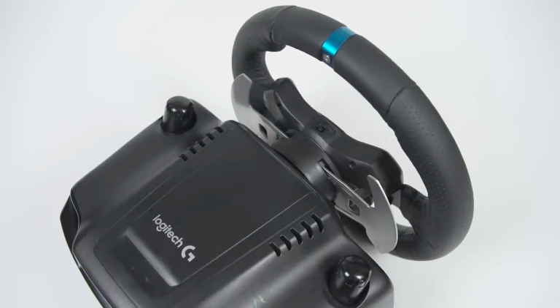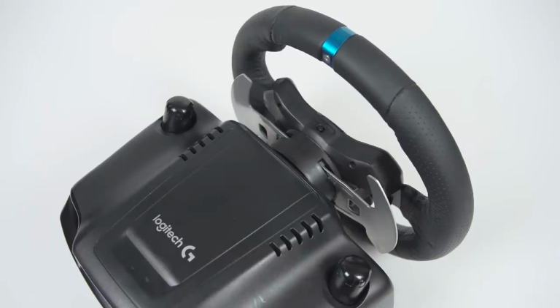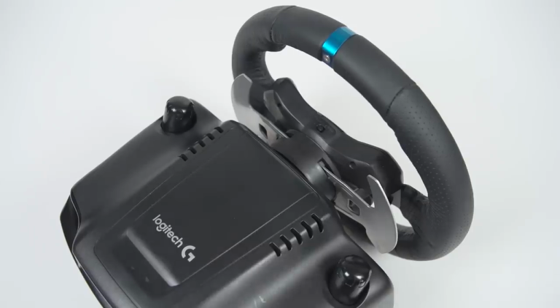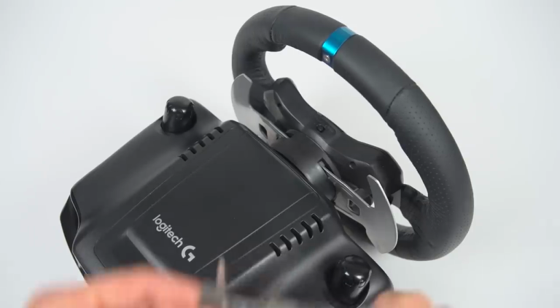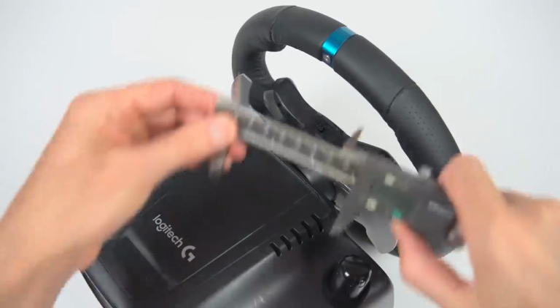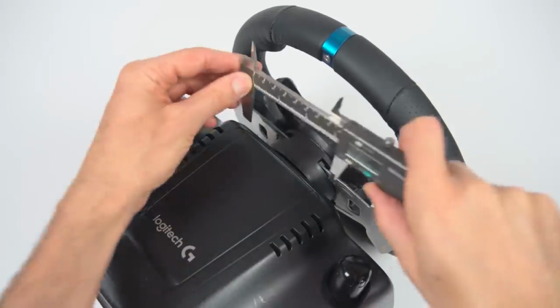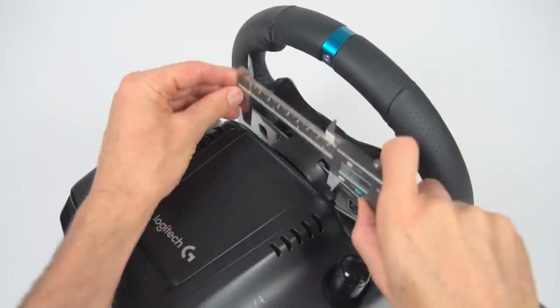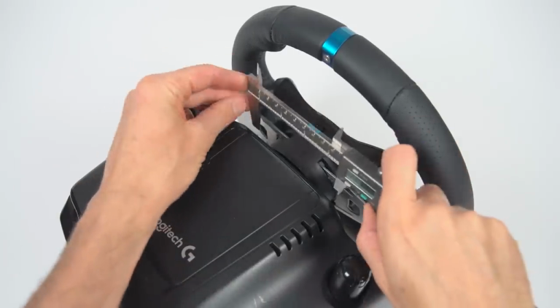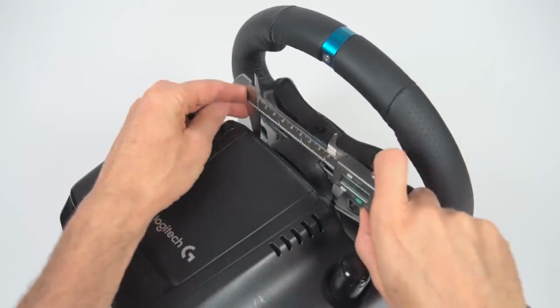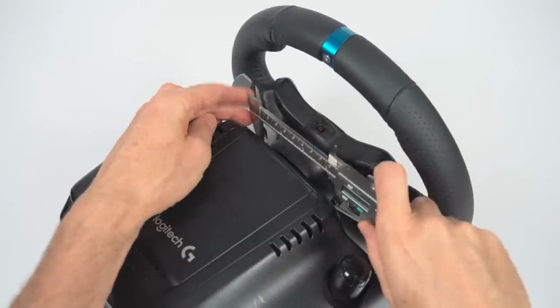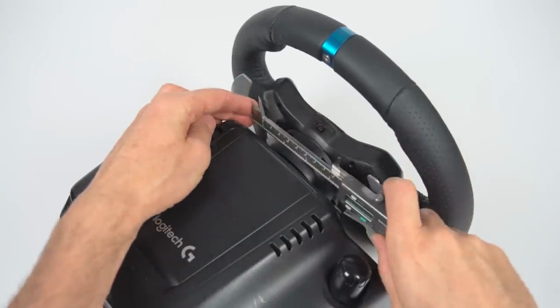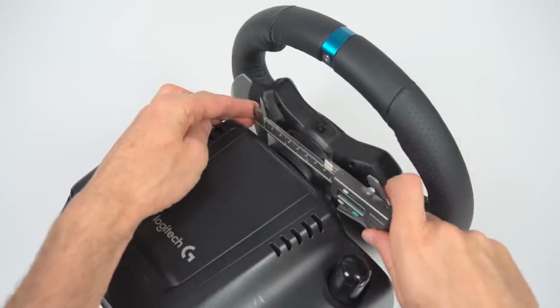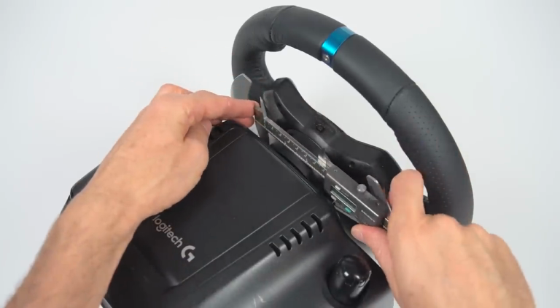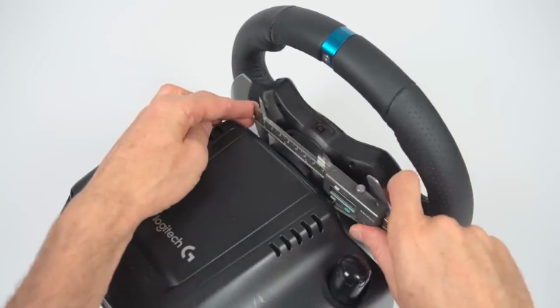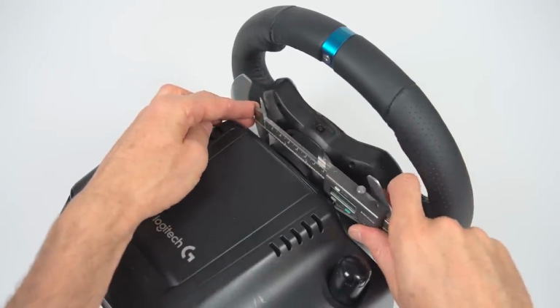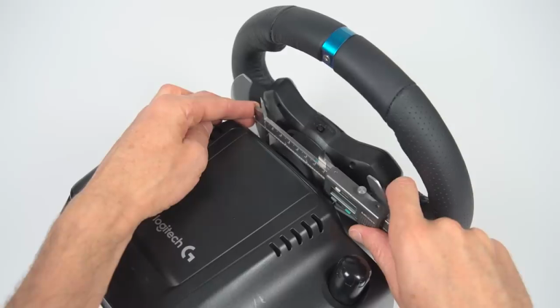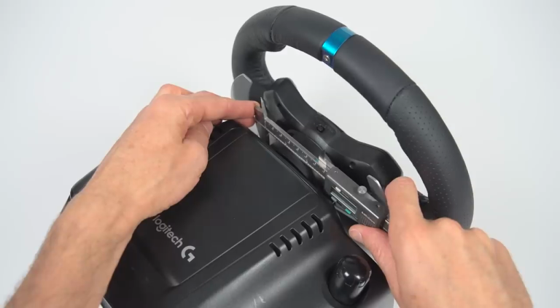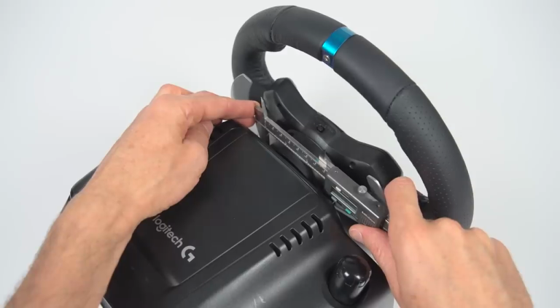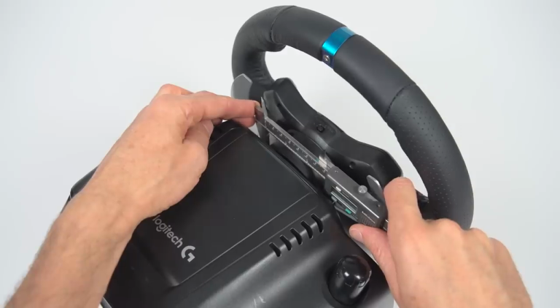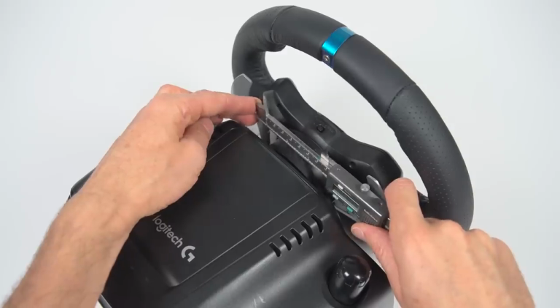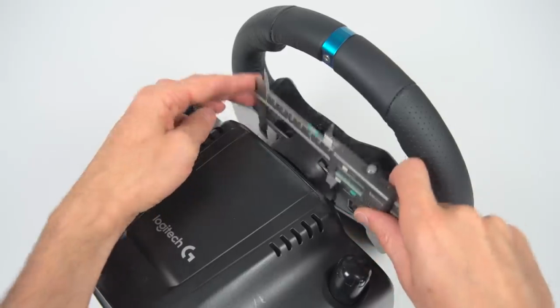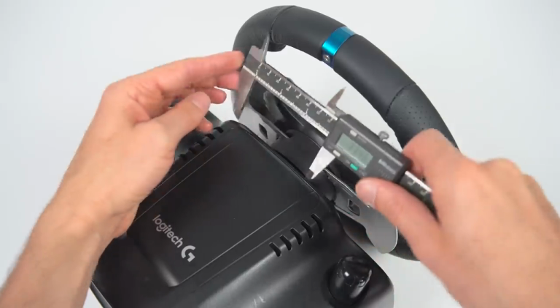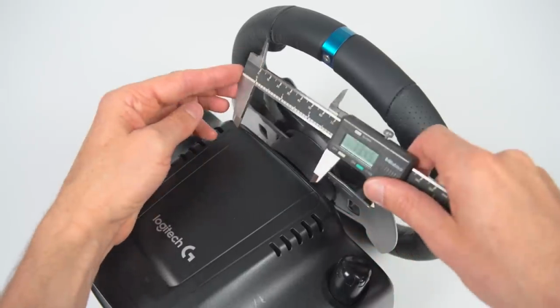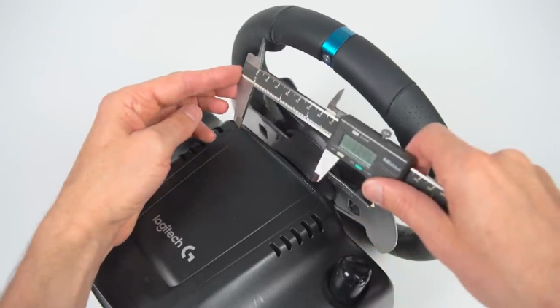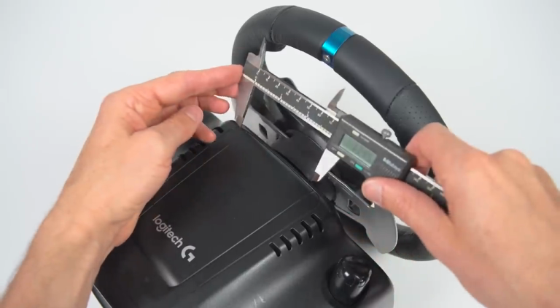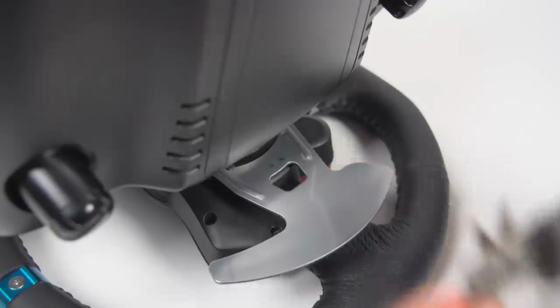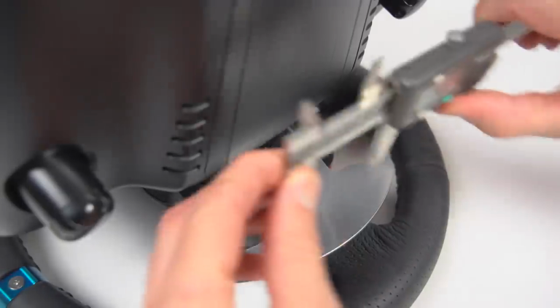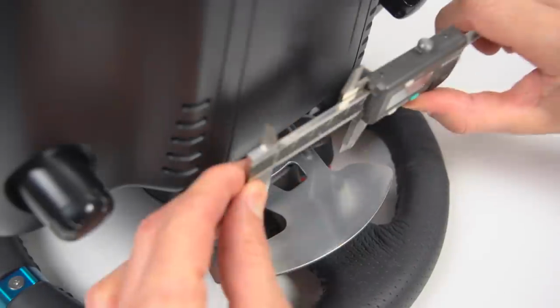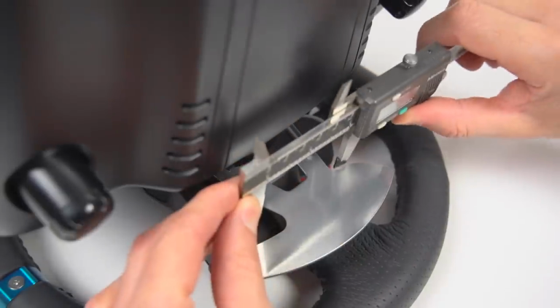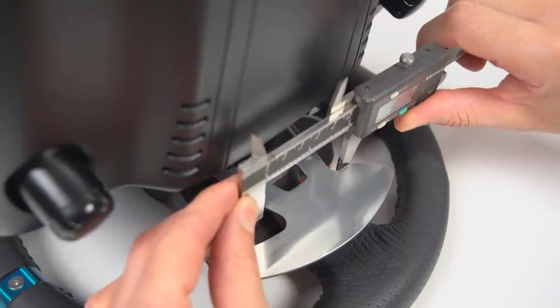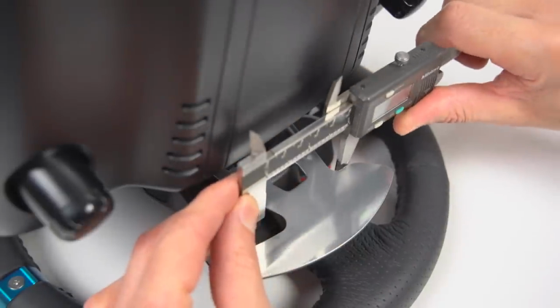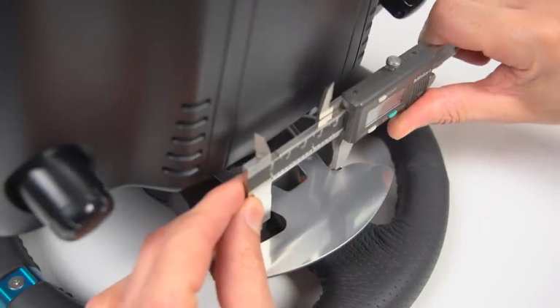Digital calipers are used to take measurements of the hub and the paddles. These dimensions are then used for reference when designing the part.